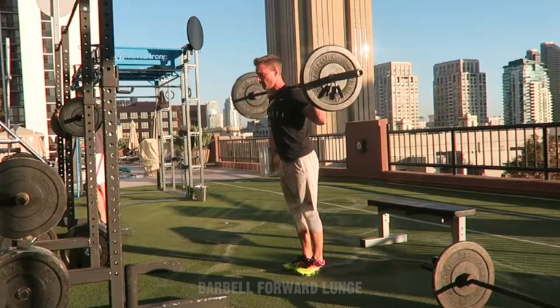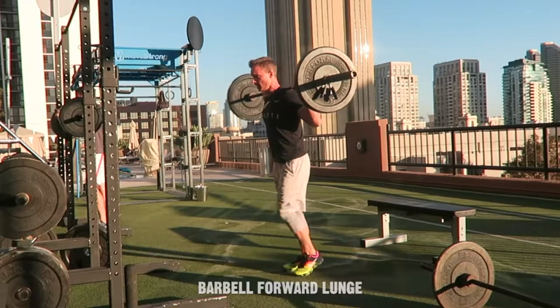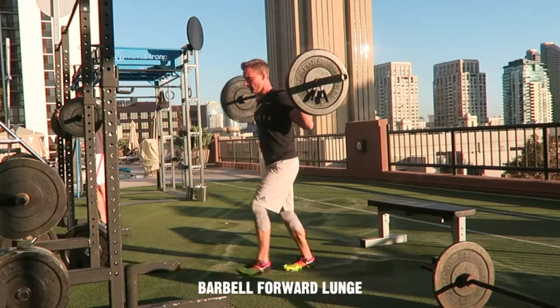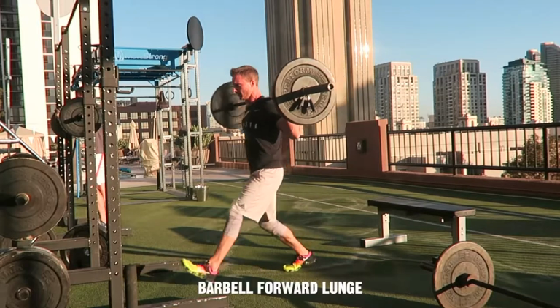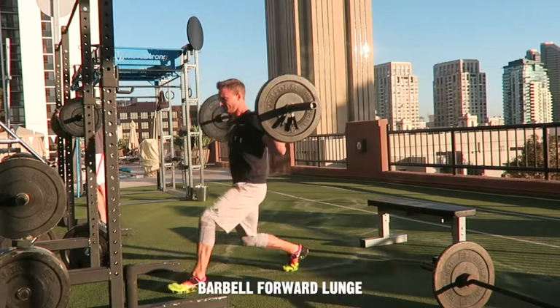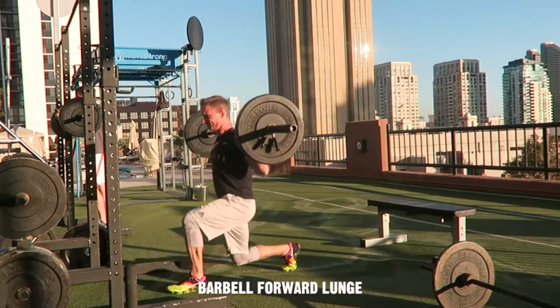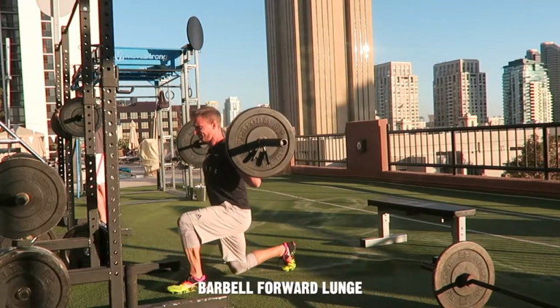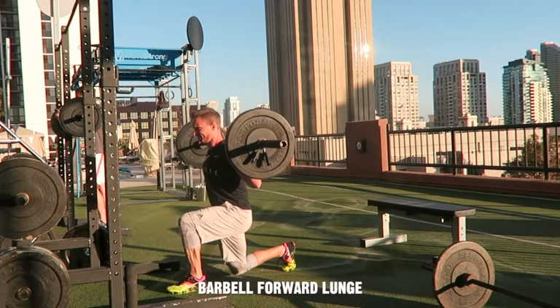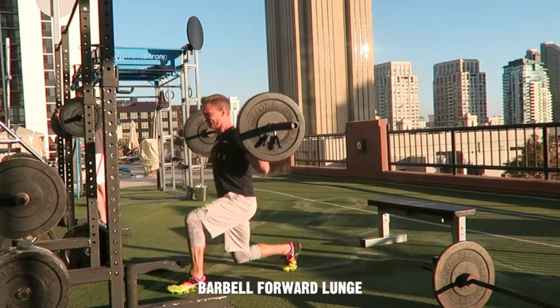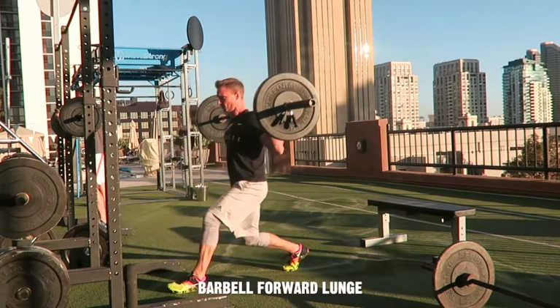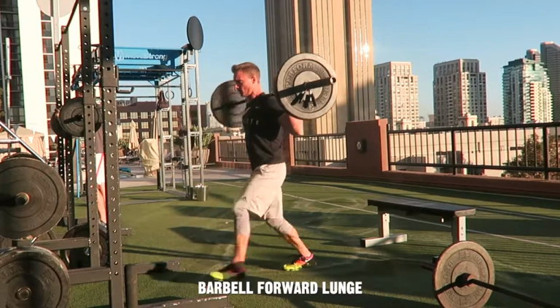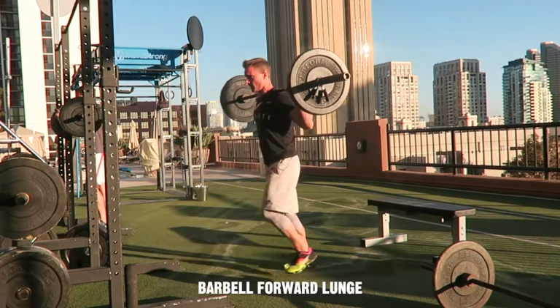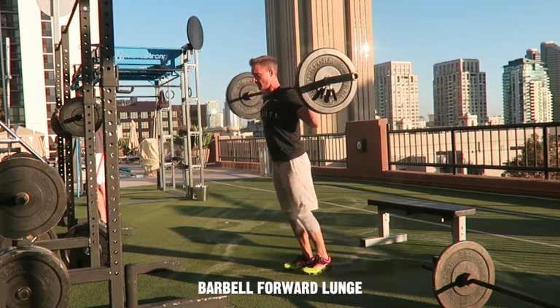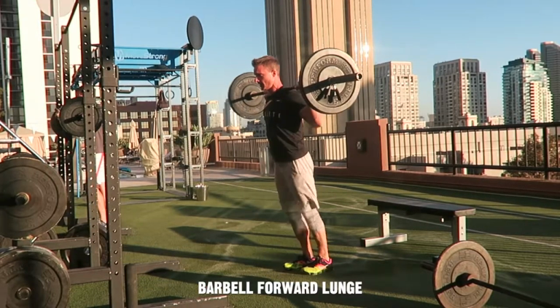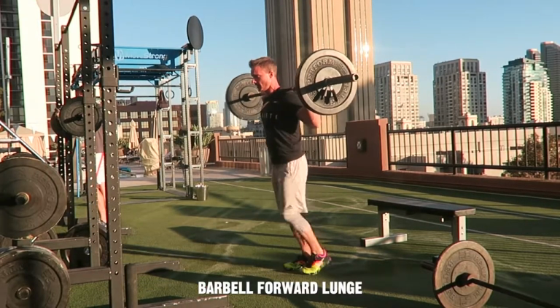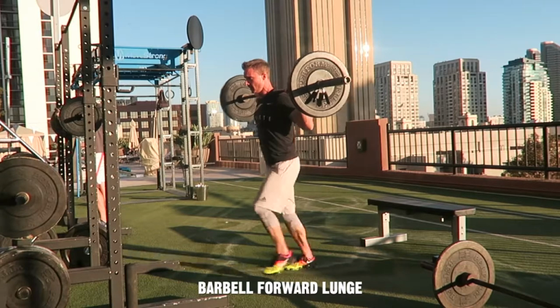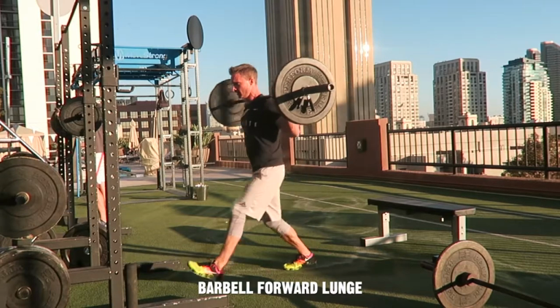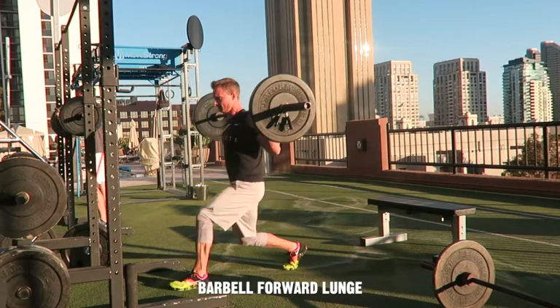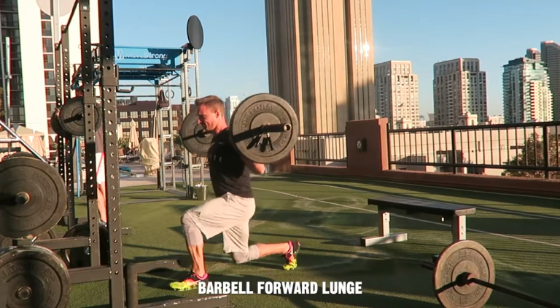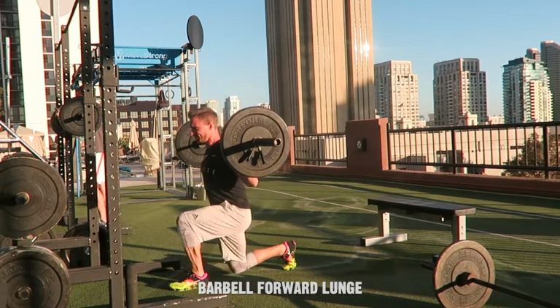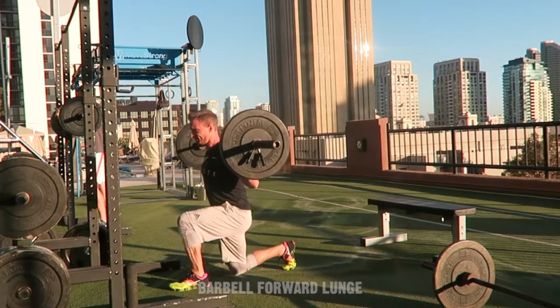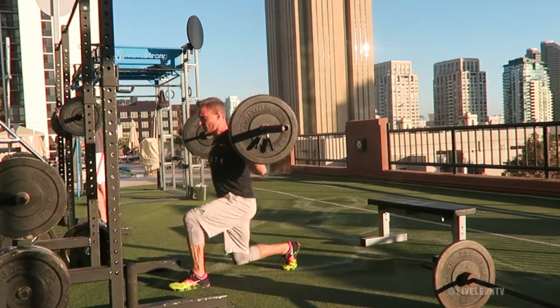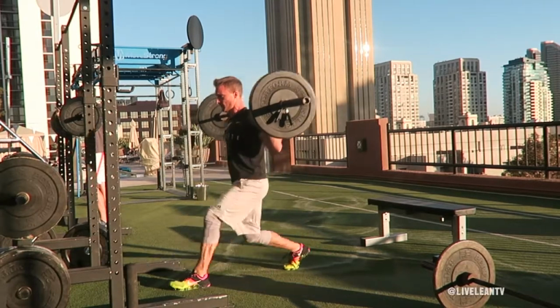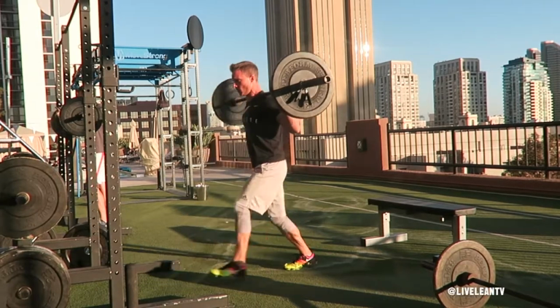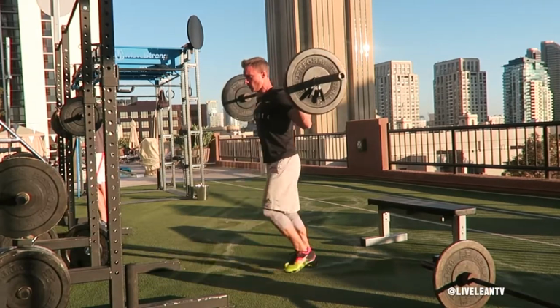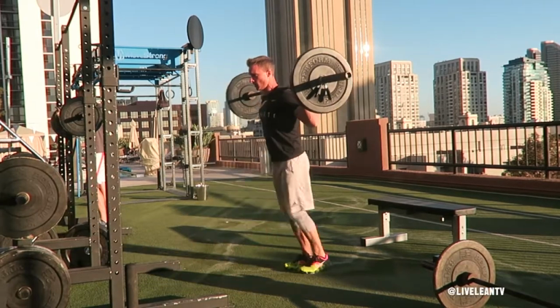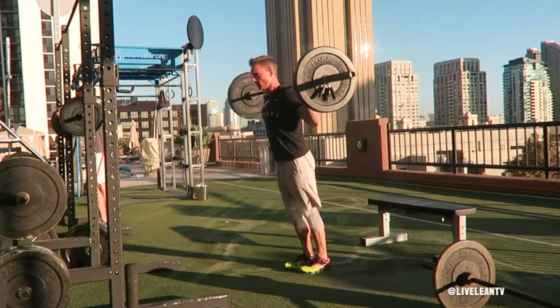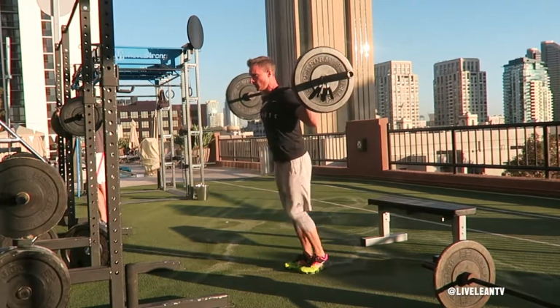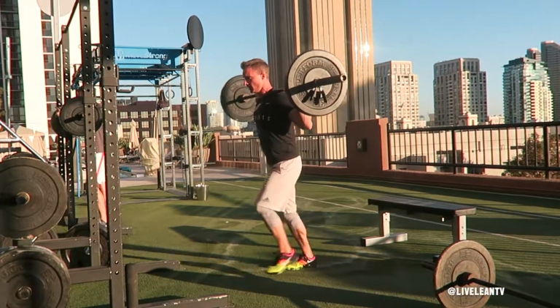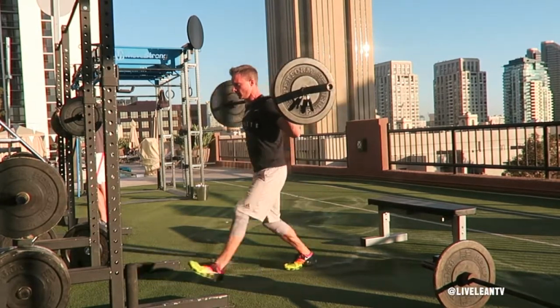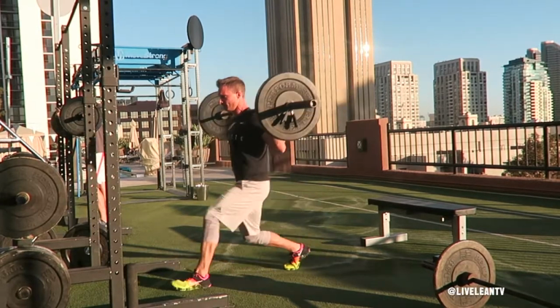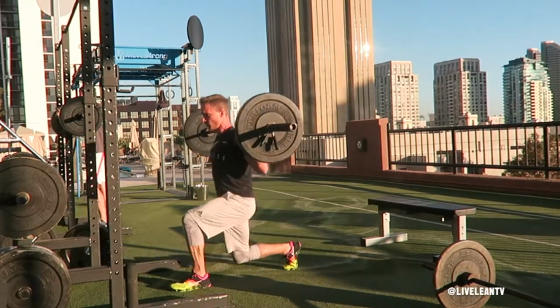The Barbell Forward Lunge is an excellent exercise that not only targets your quads, glutes and hamstrings, but it will also improve your balance.